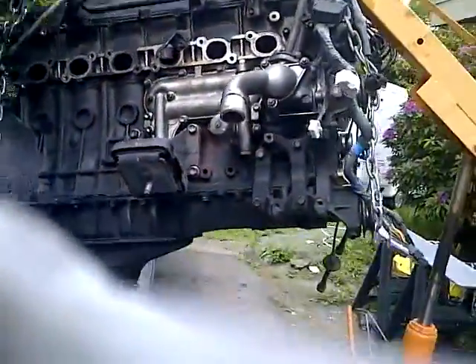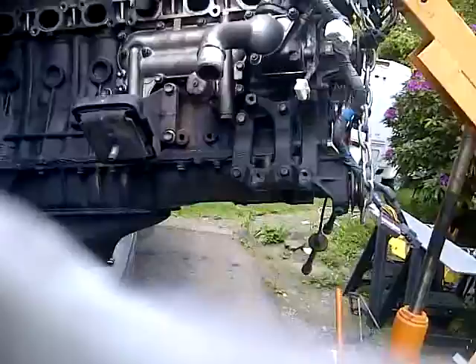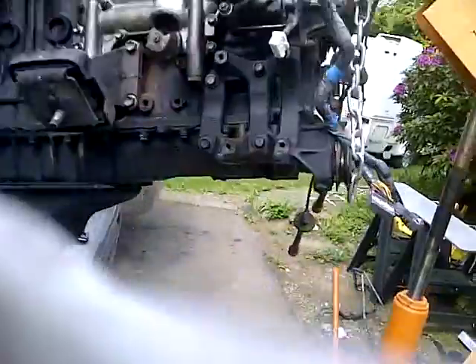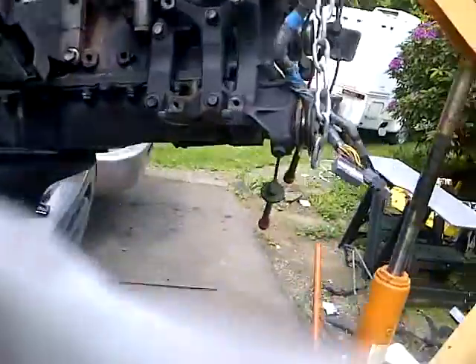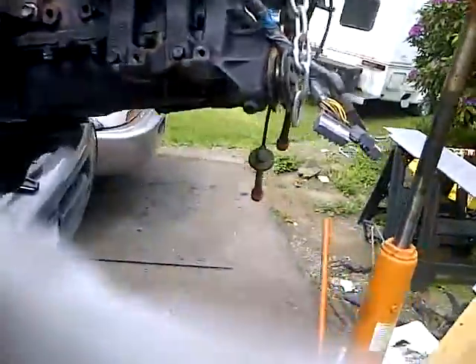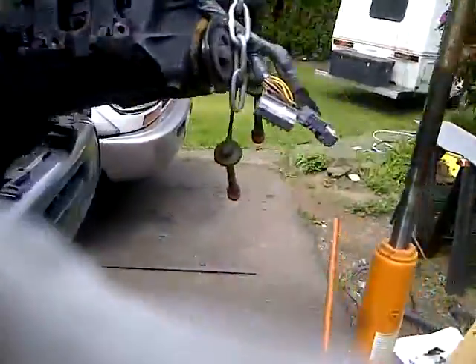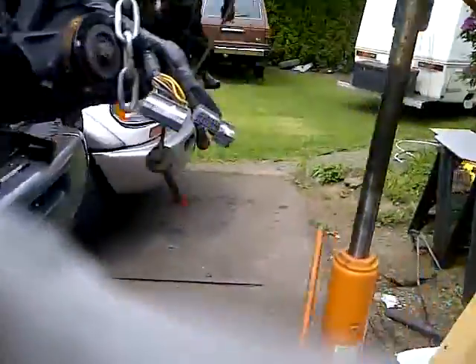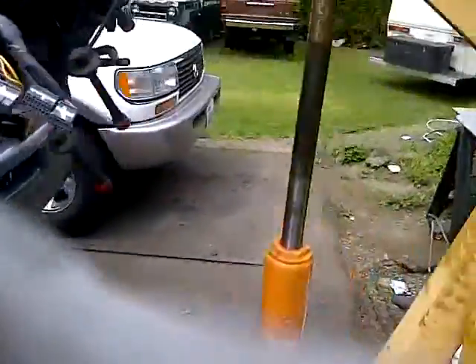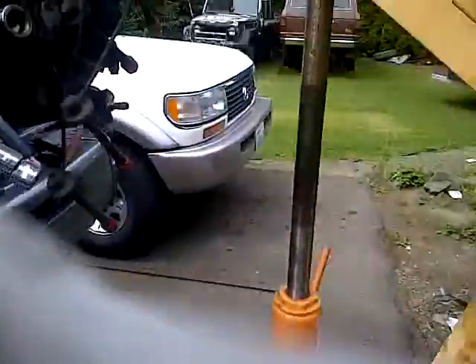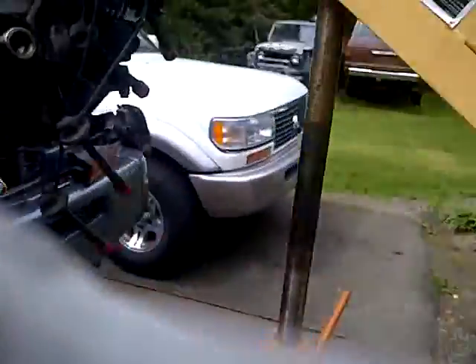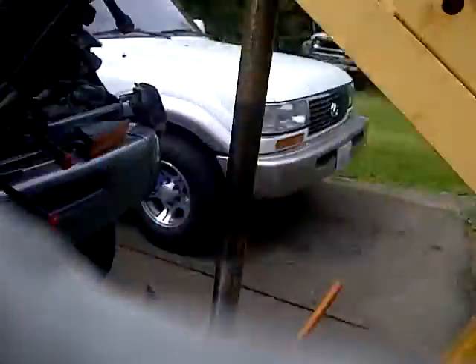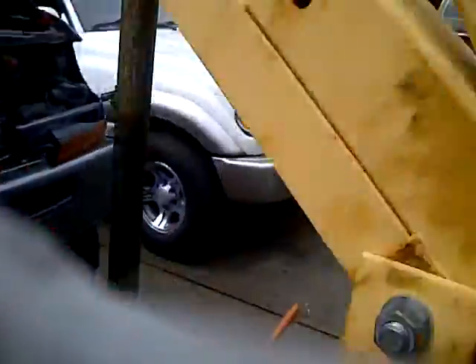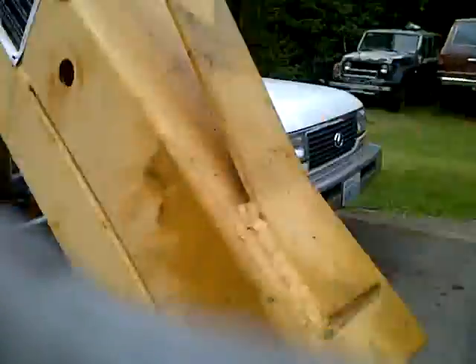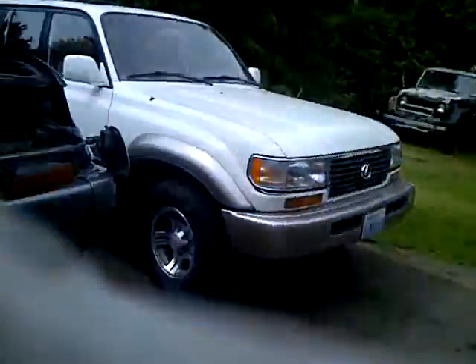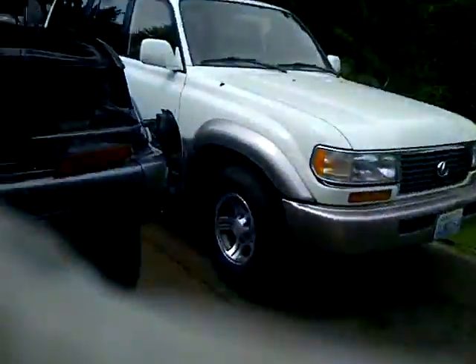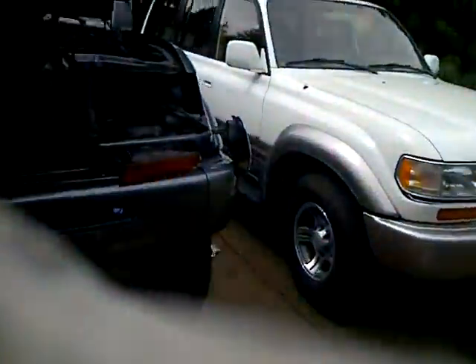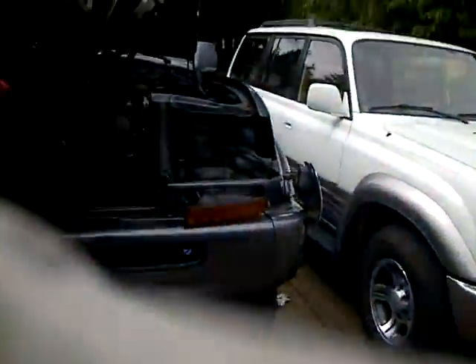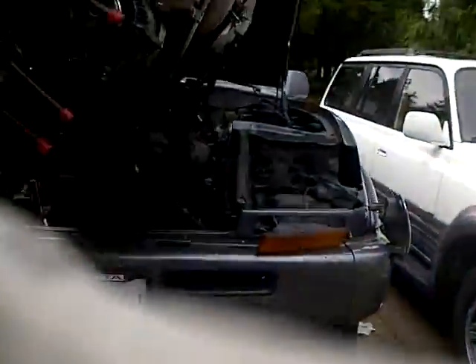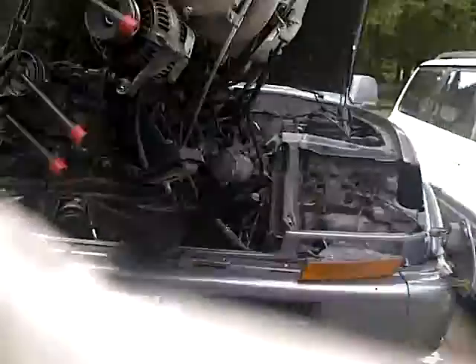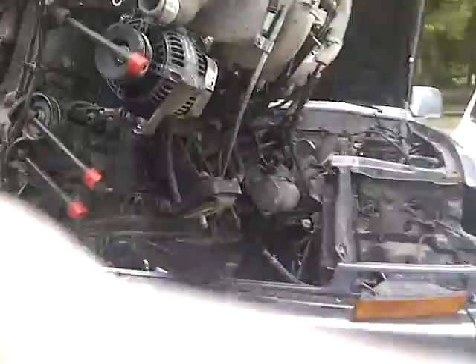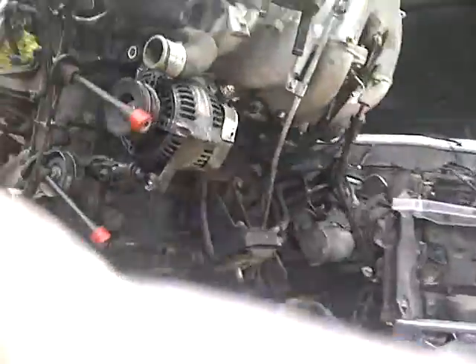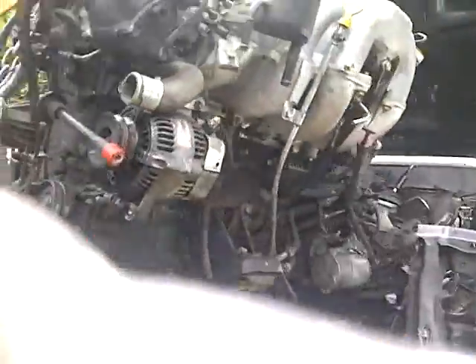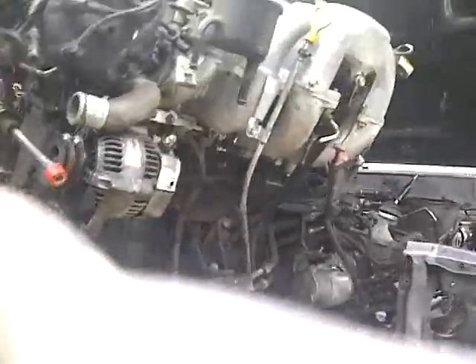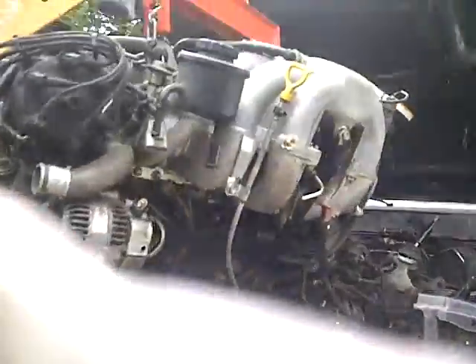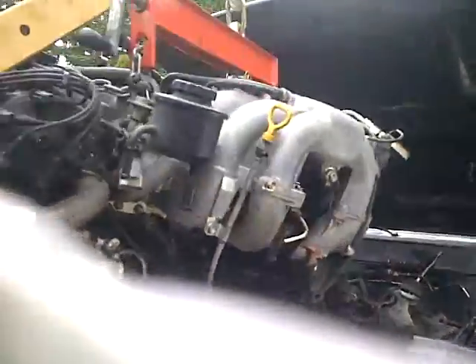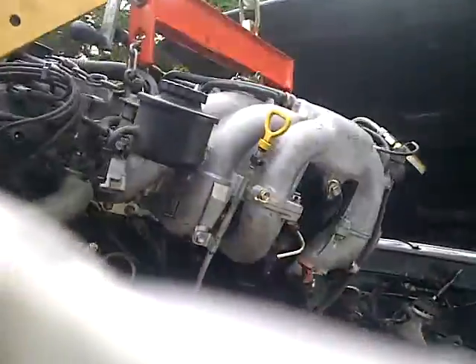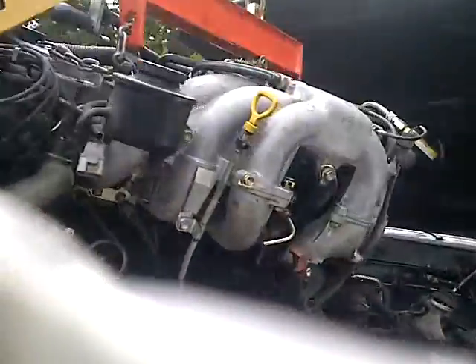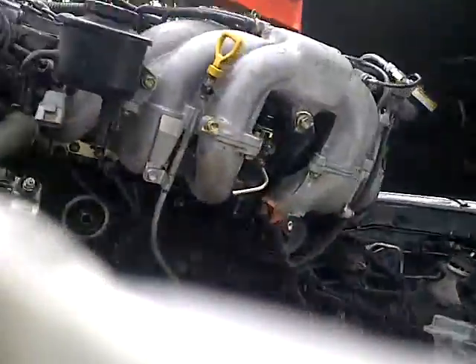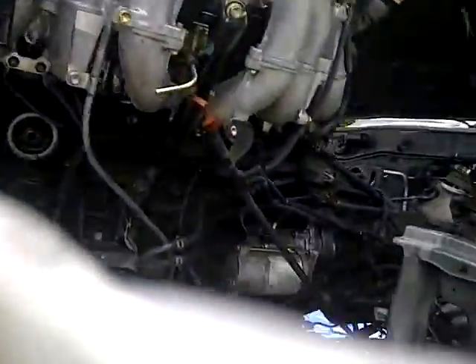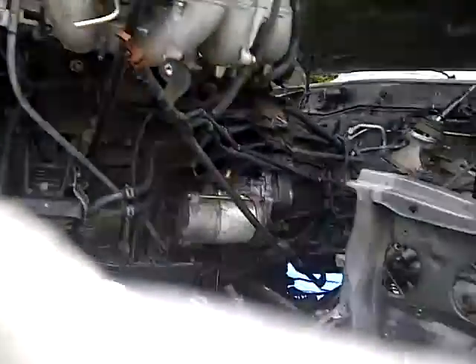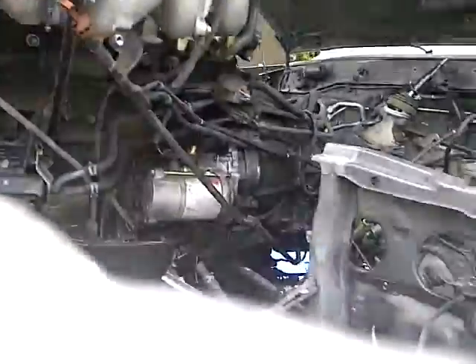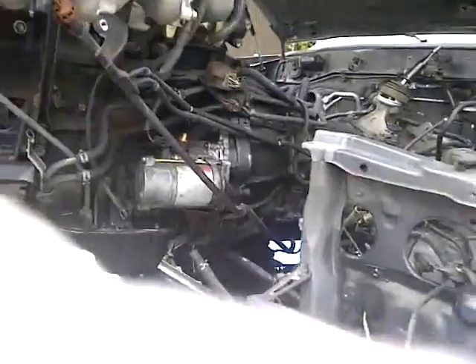Get this bad boy out and rebuilt someday and get the new engine in.